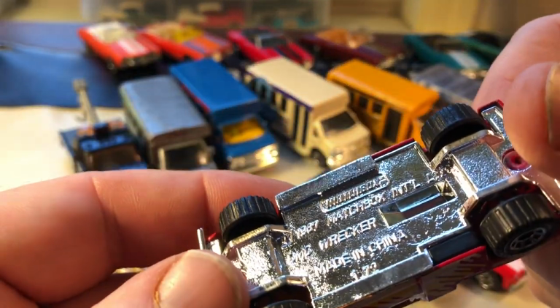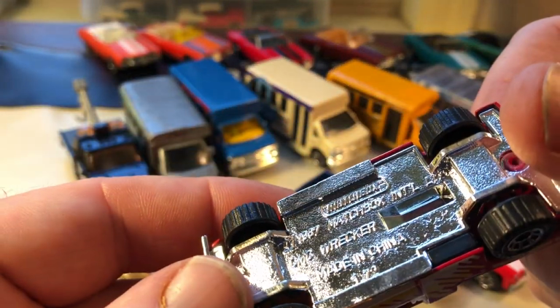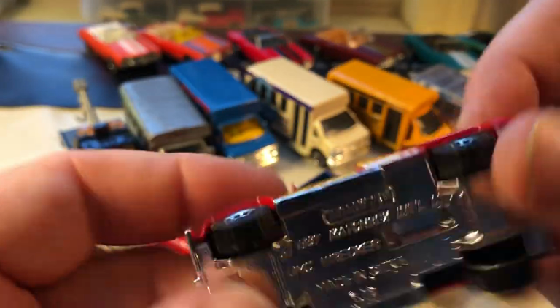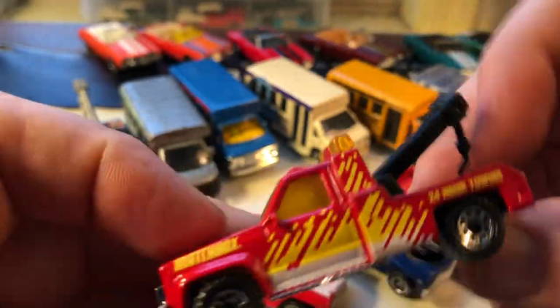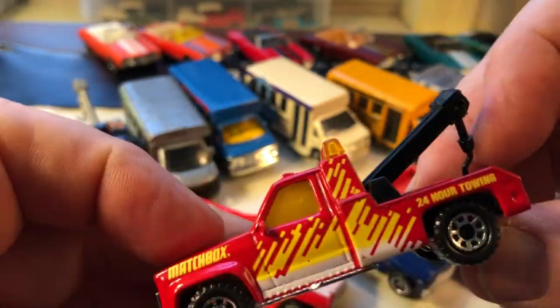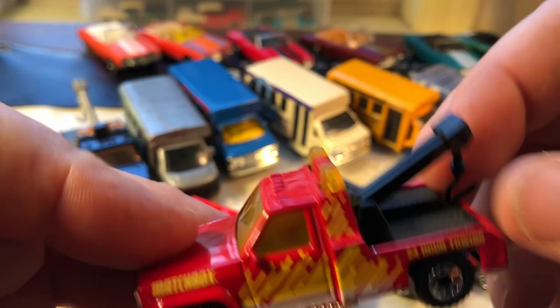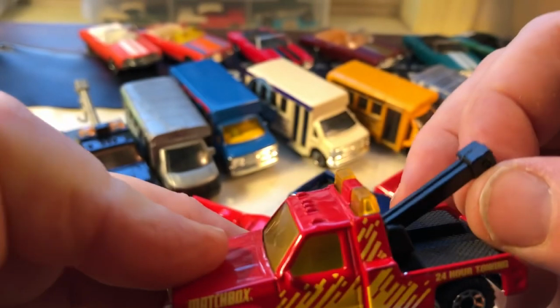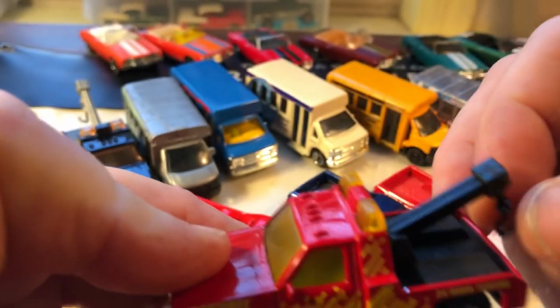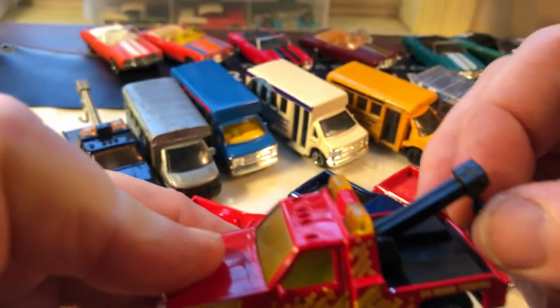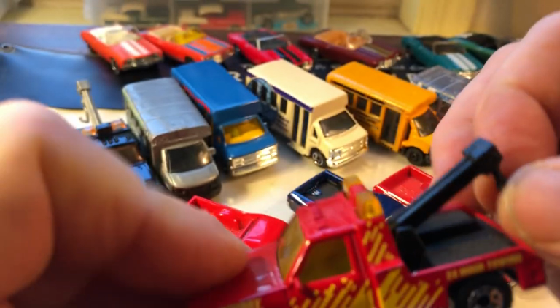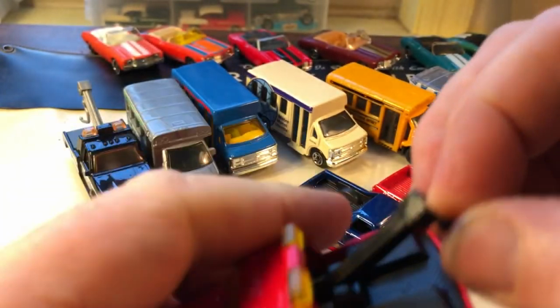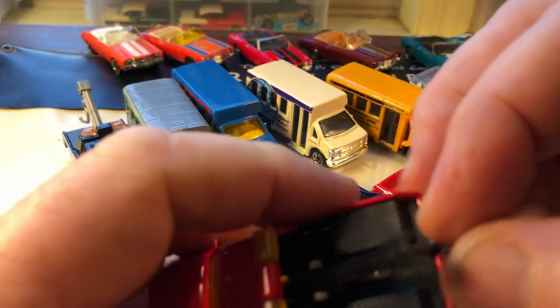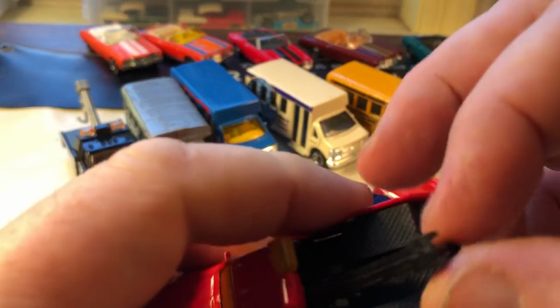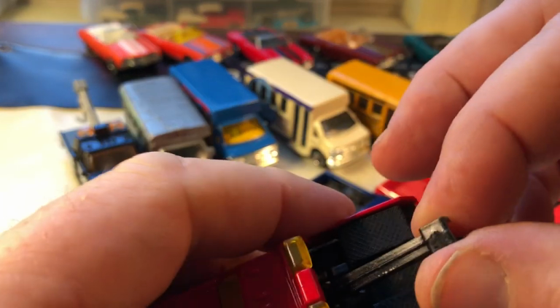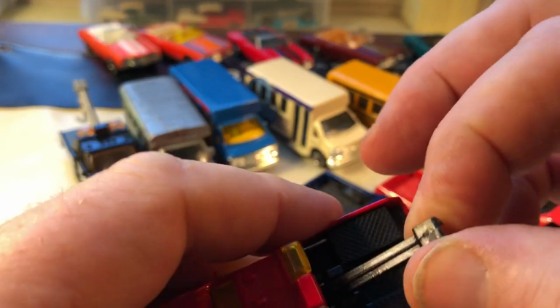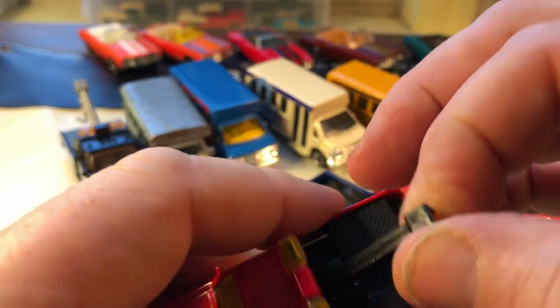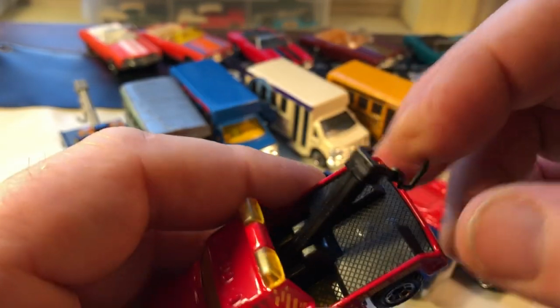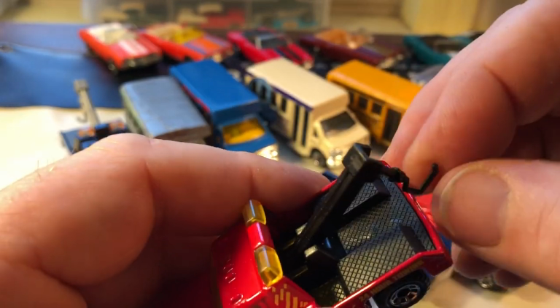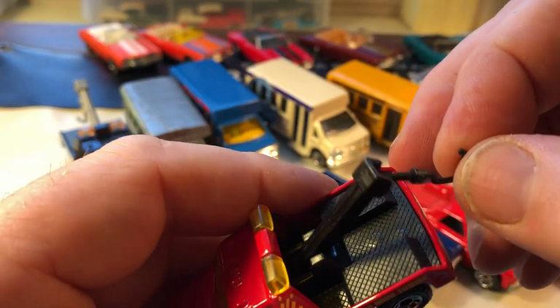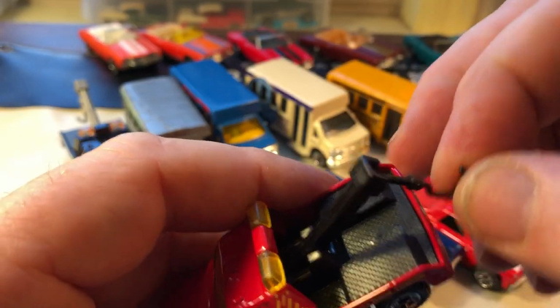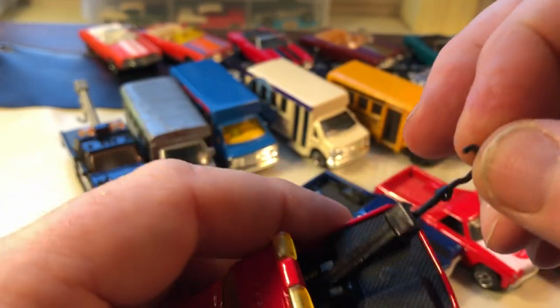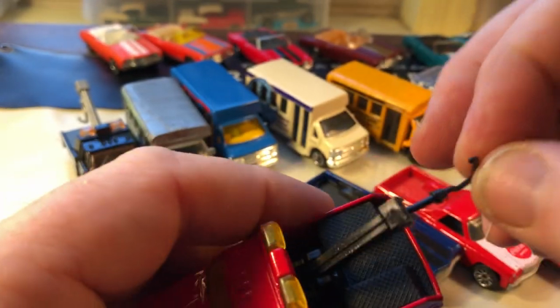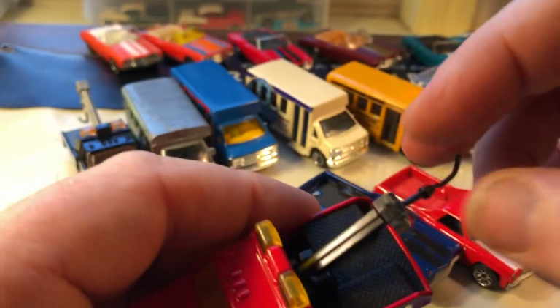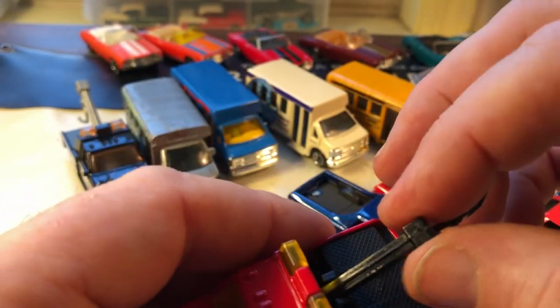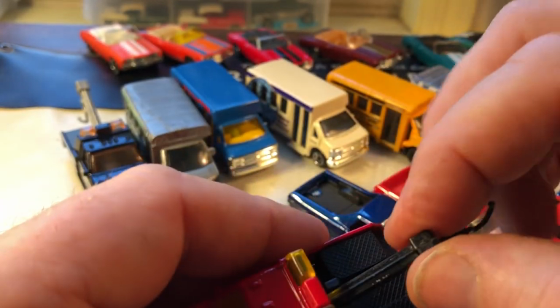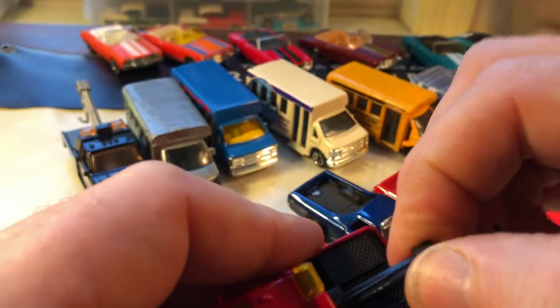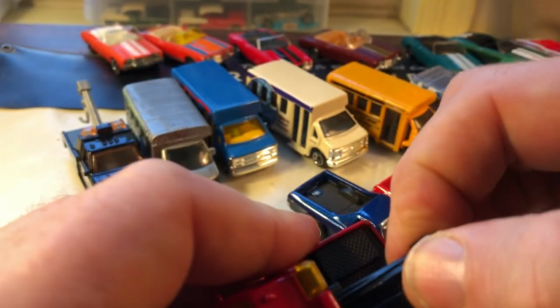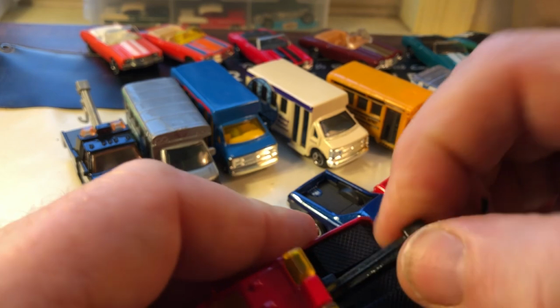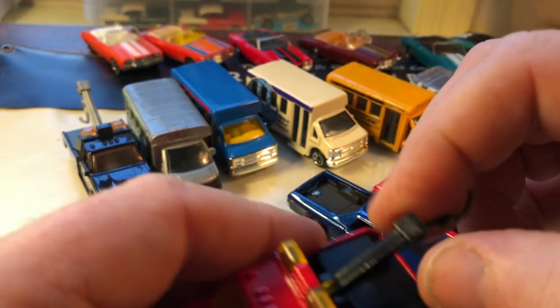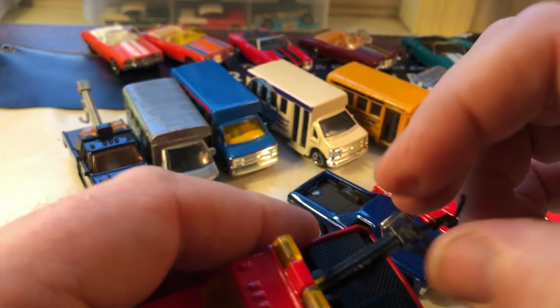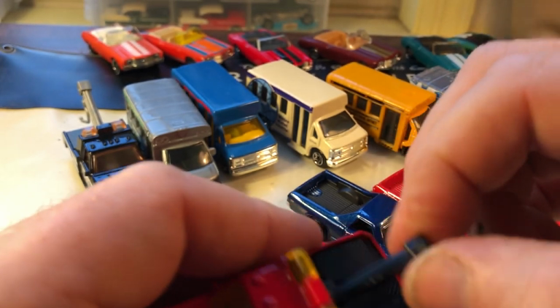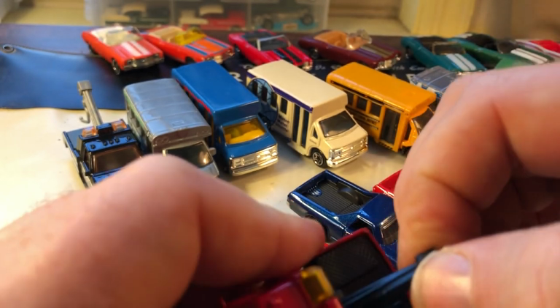So, GMC Wrecker. This one got a little messy — the boom is a little bit crooked.